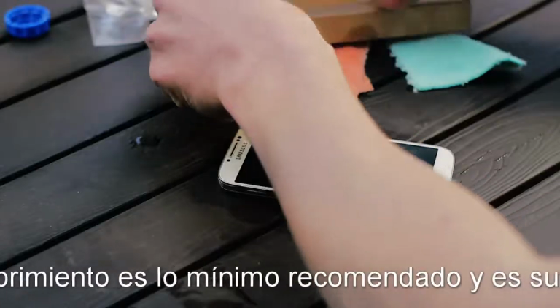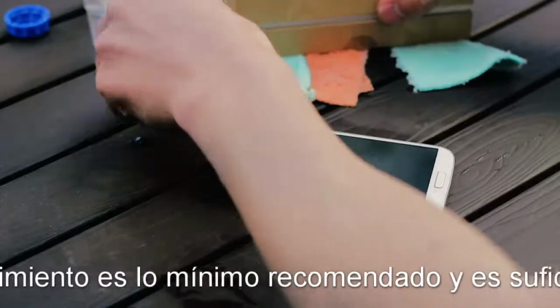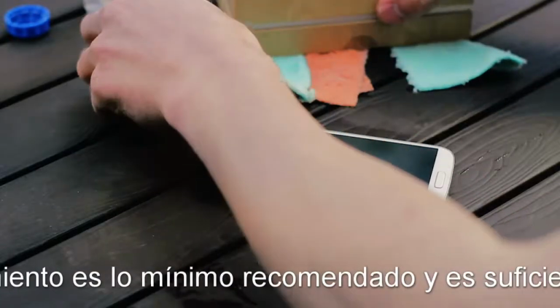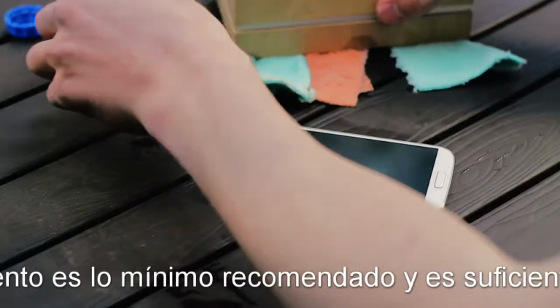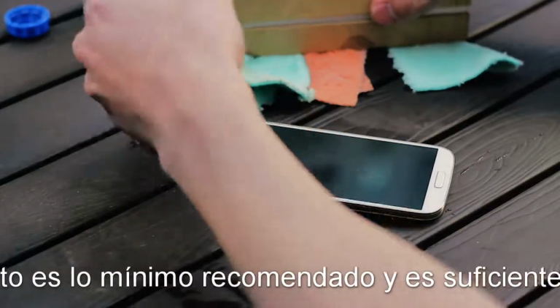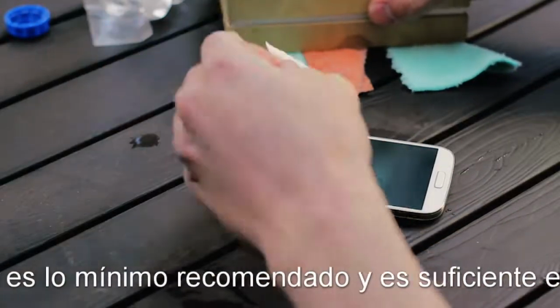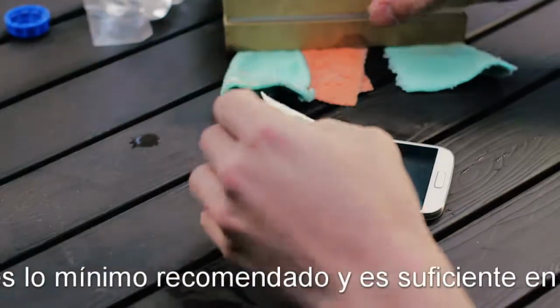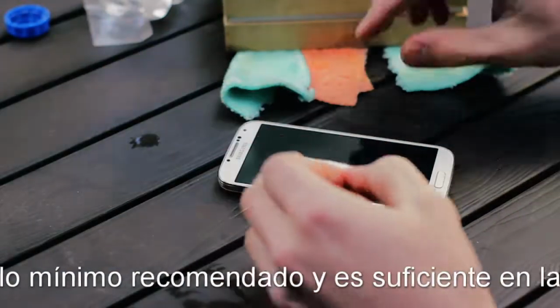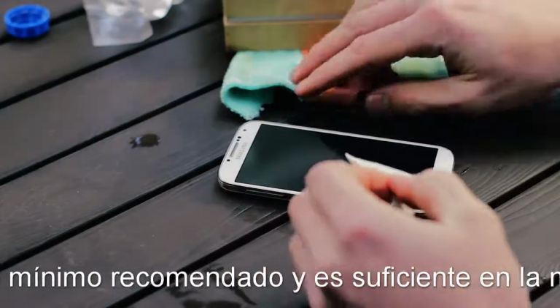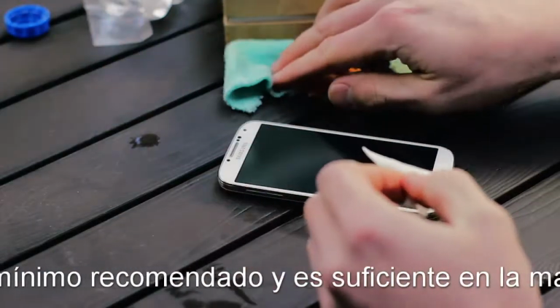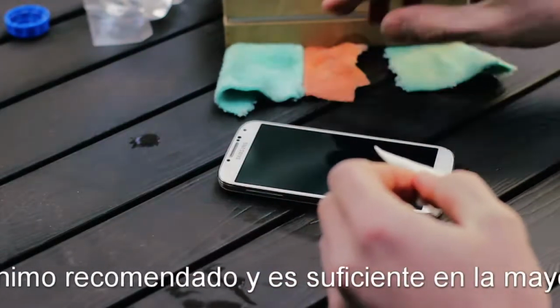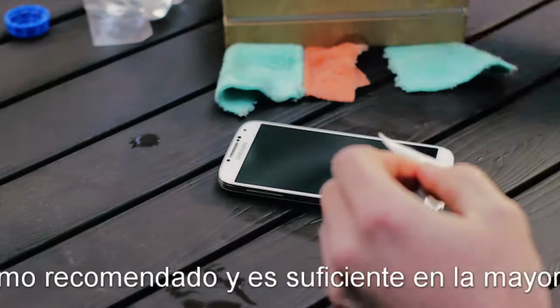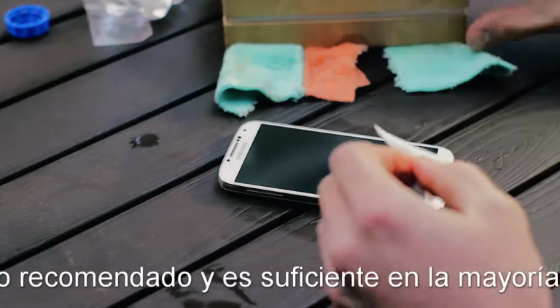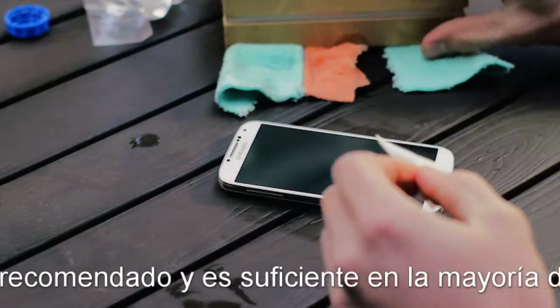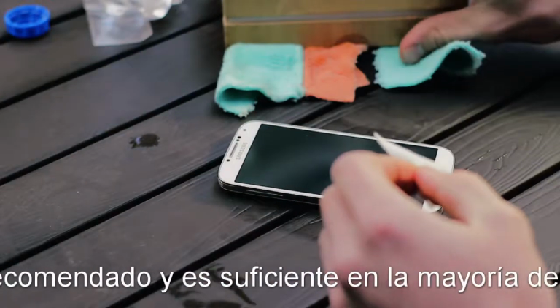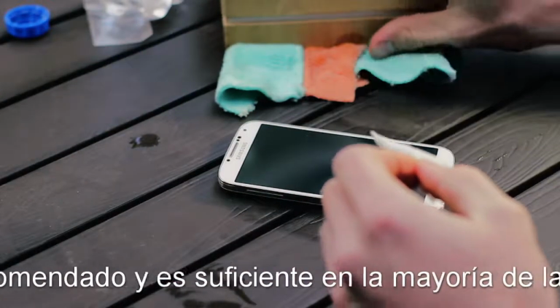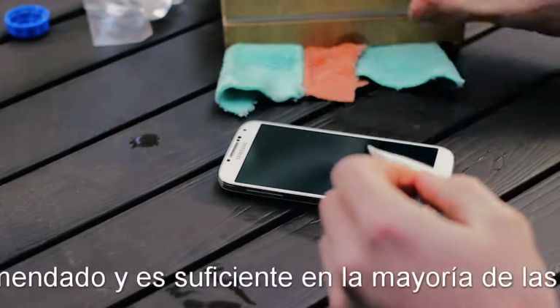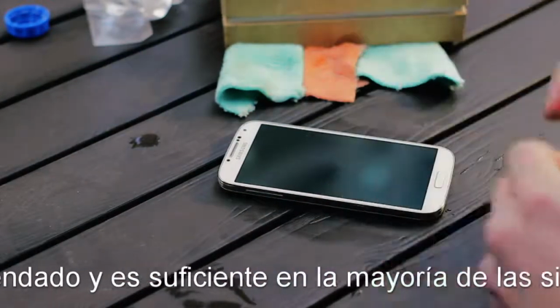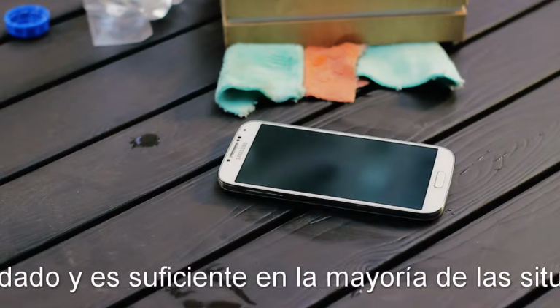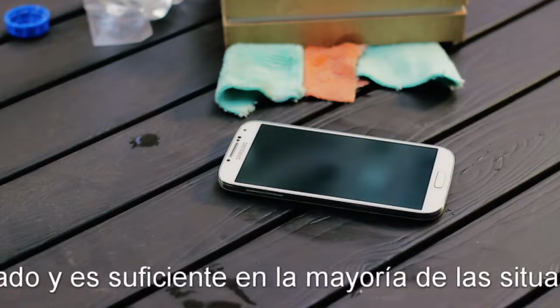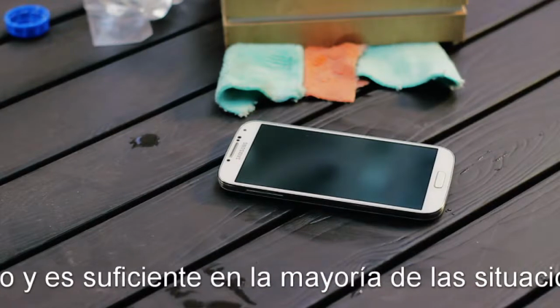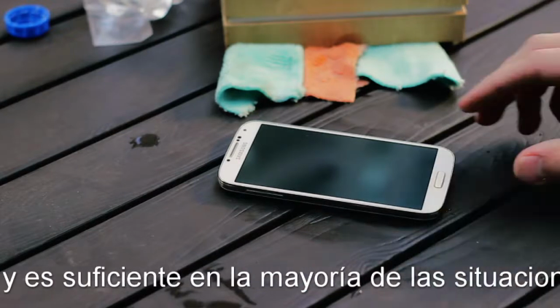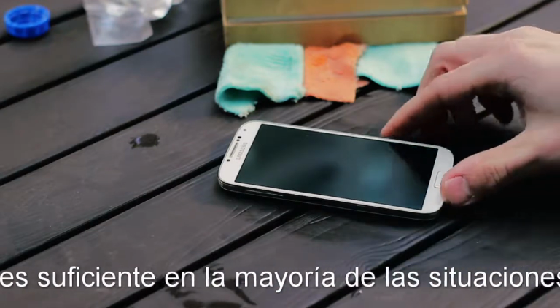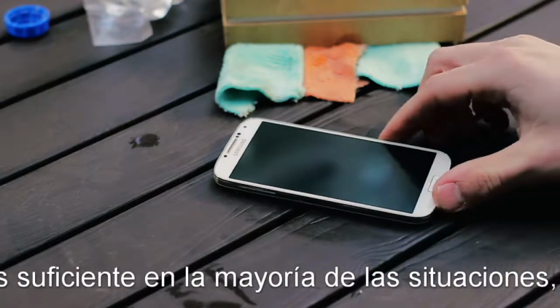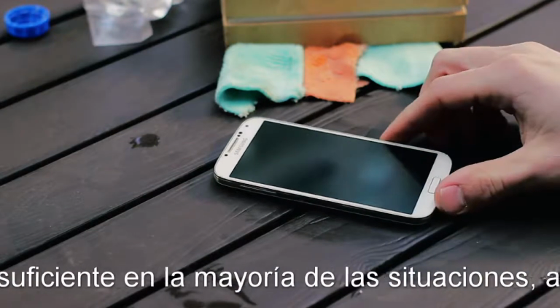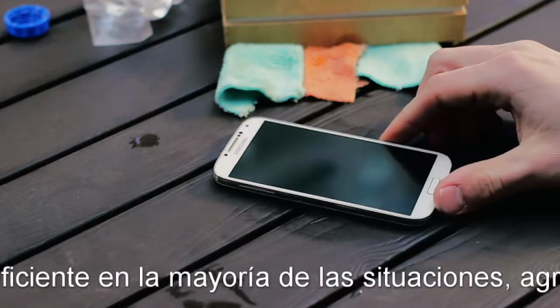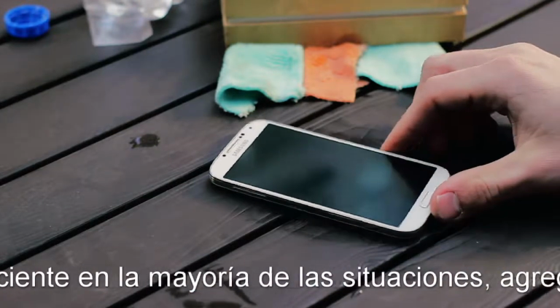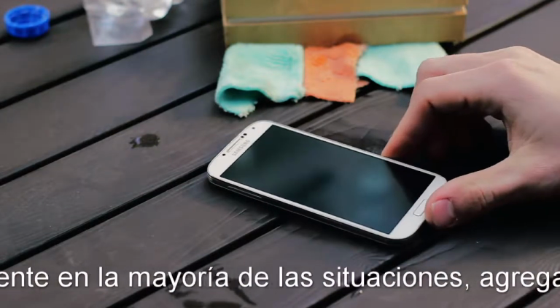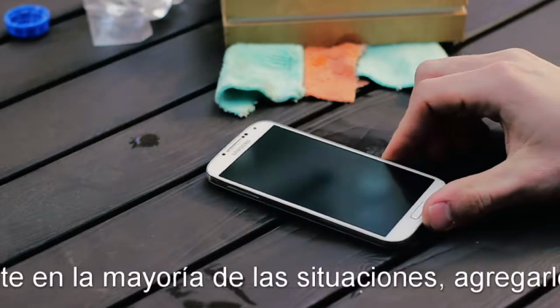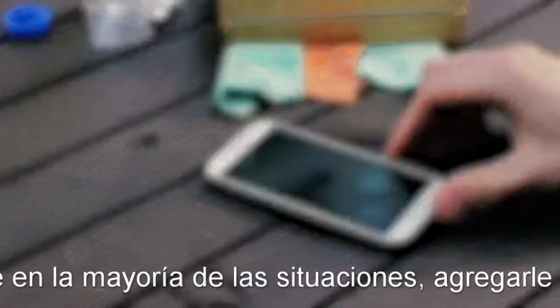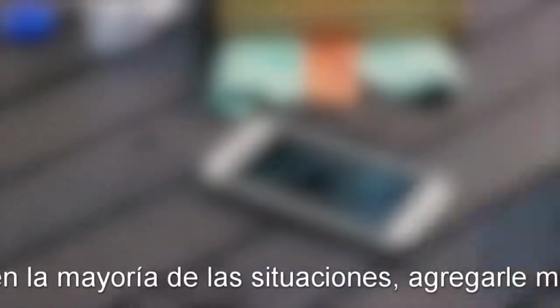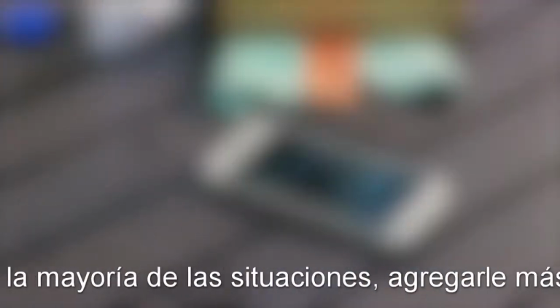At this point, the glass hardener has been properly applied to the glass and the glass will now resist scratches and cracks.